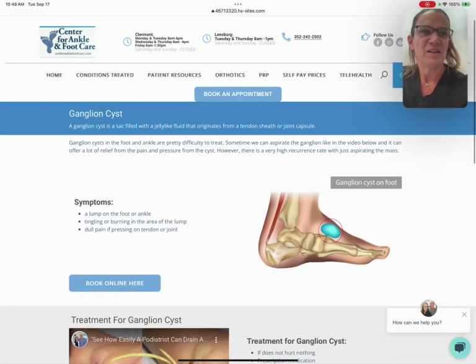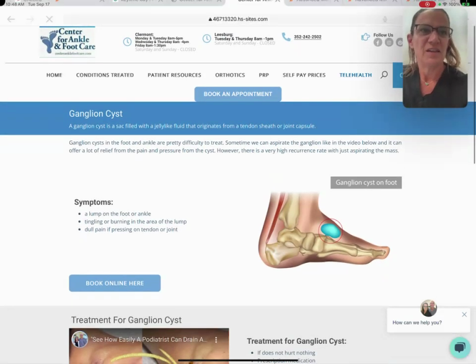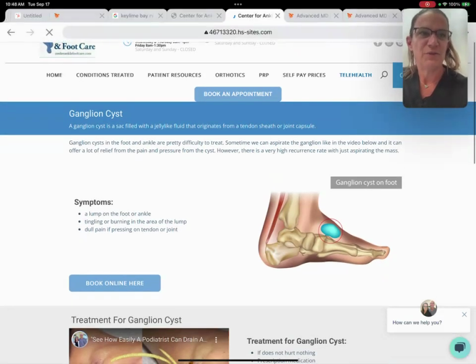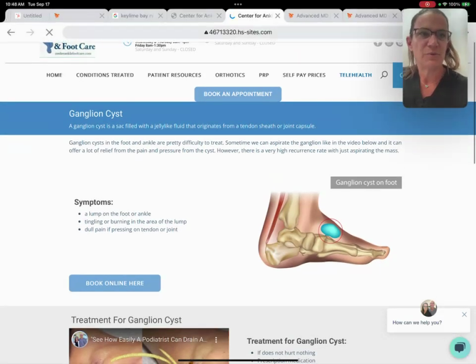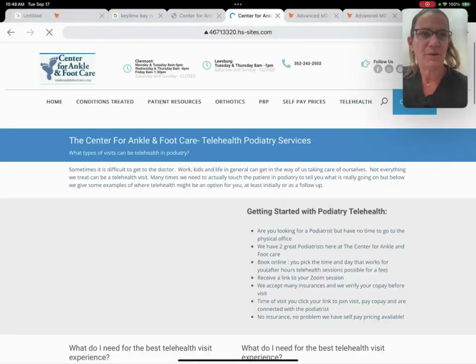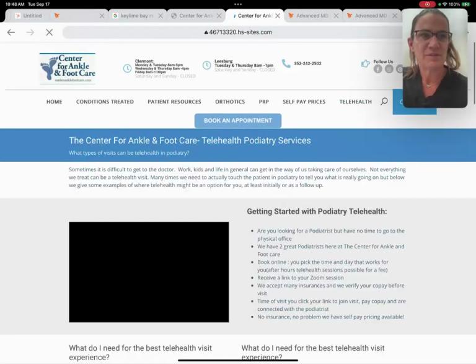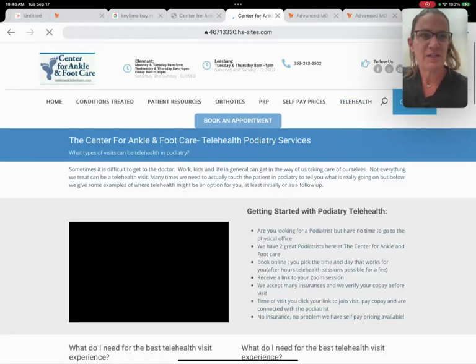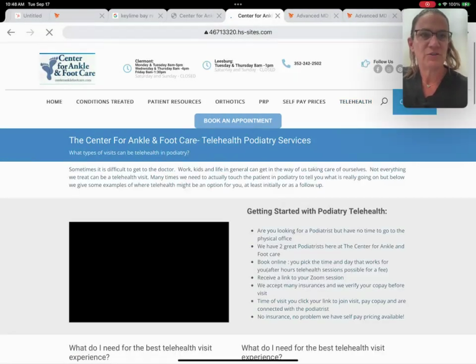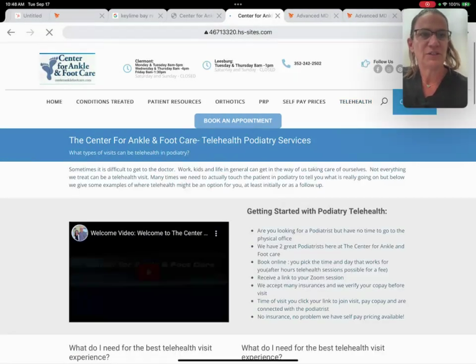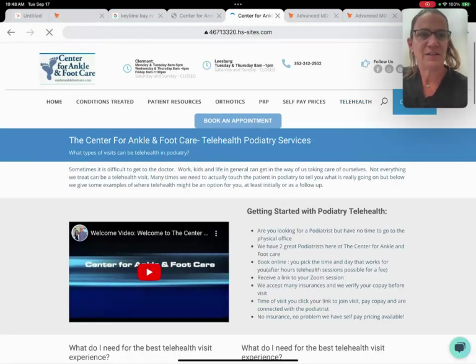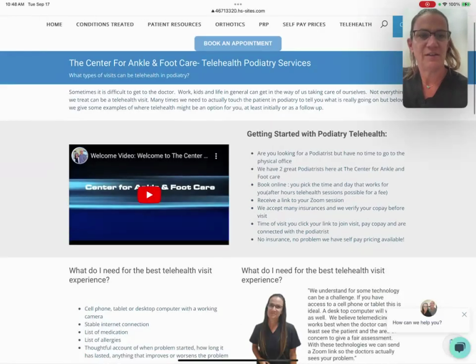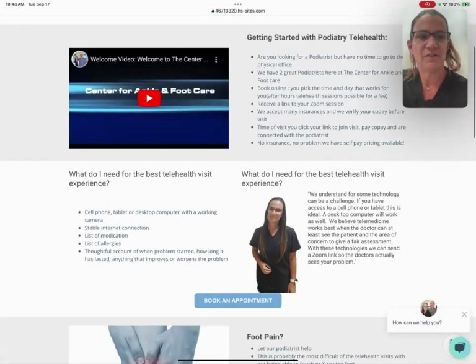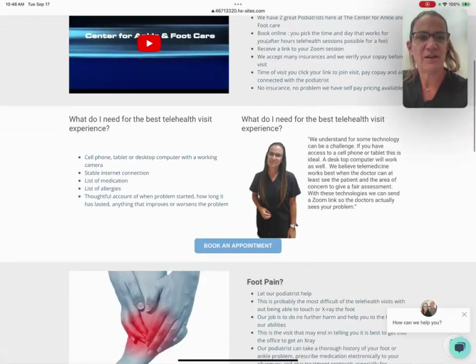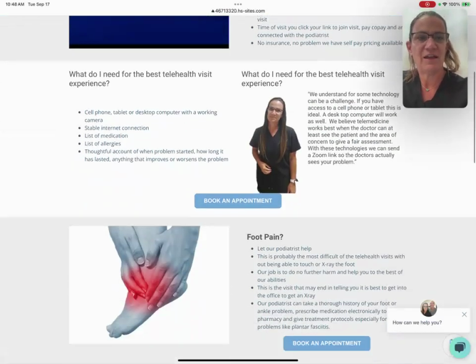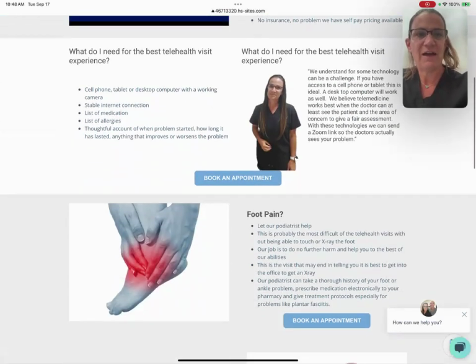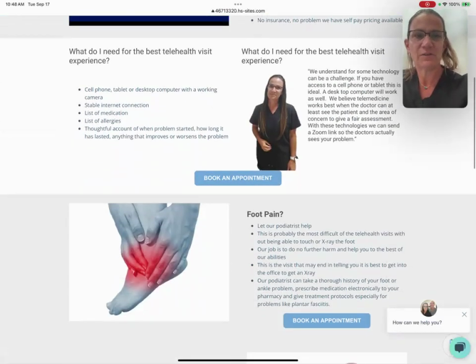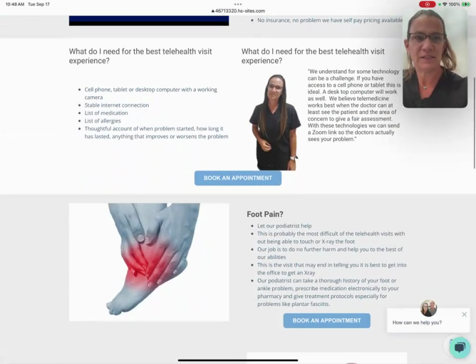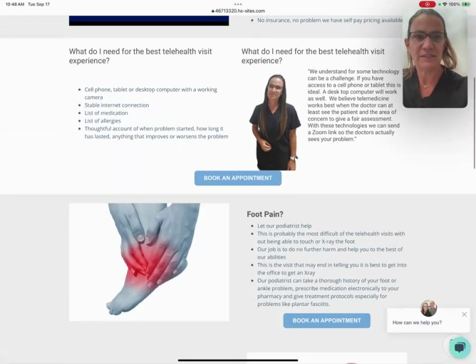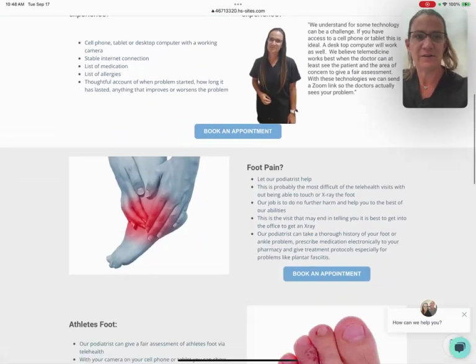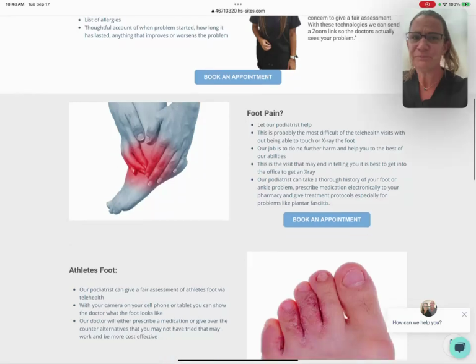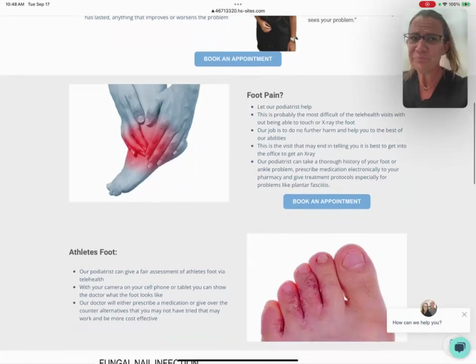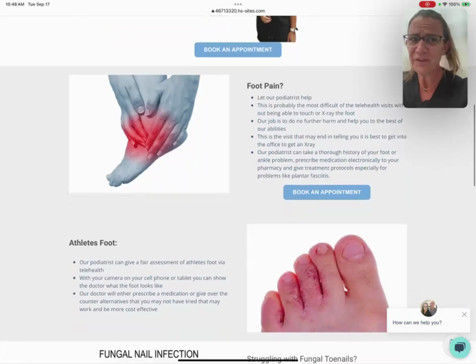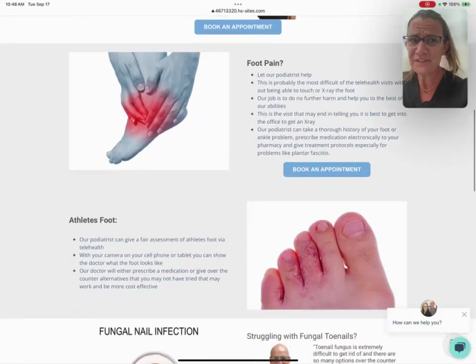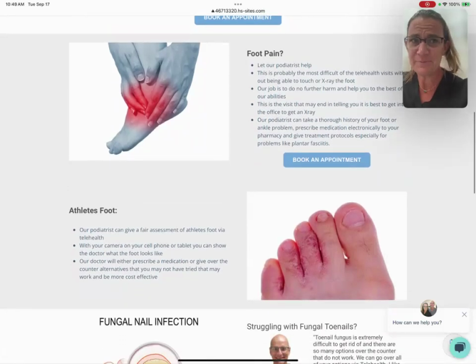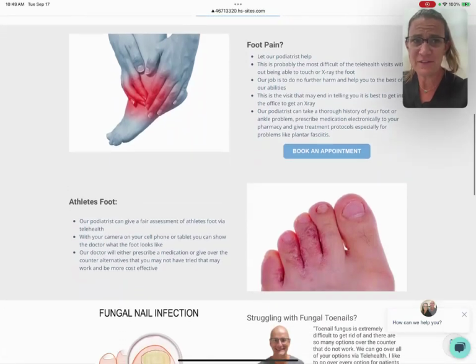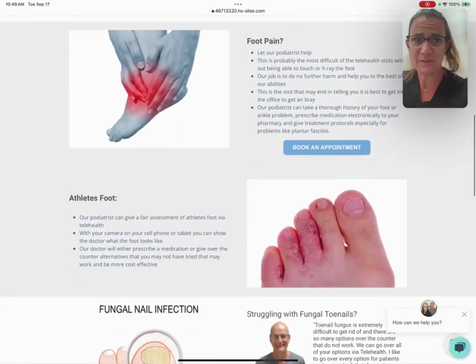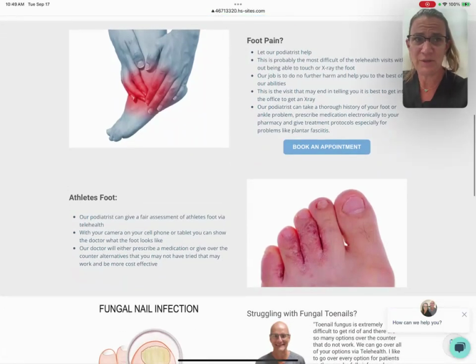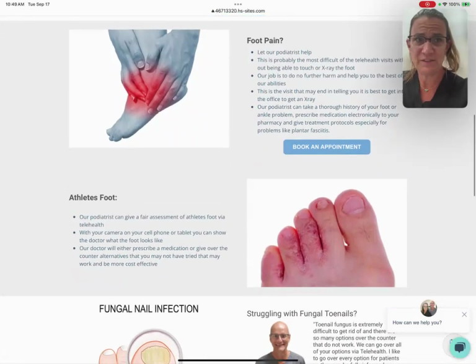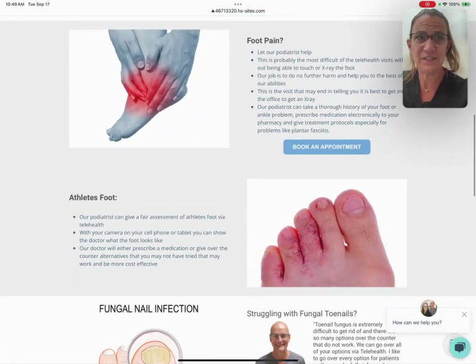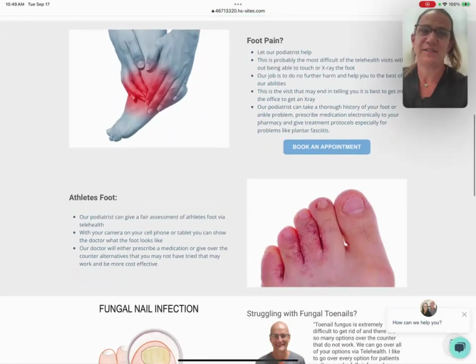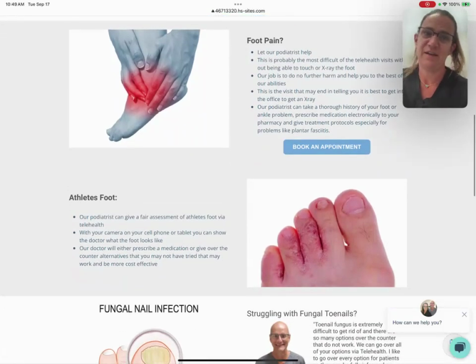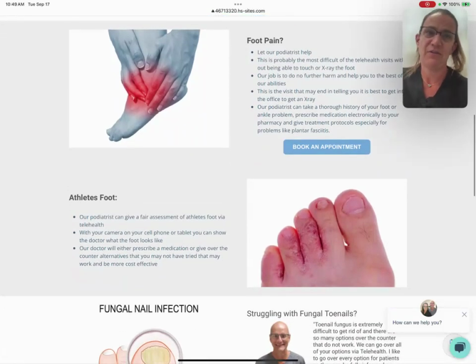If you go to our website and look at telehealth, I have outlined here the types of things that we can see via telehealth.